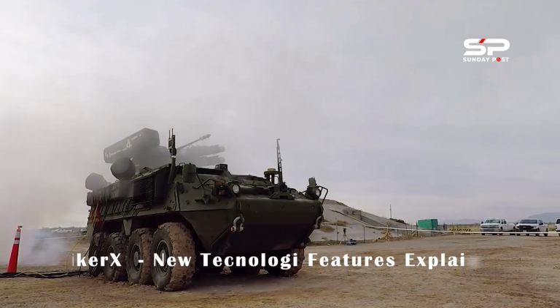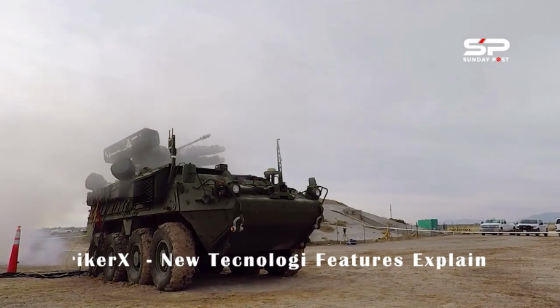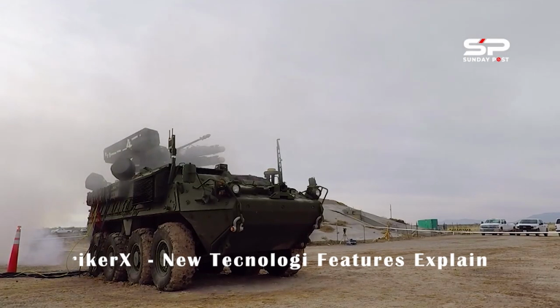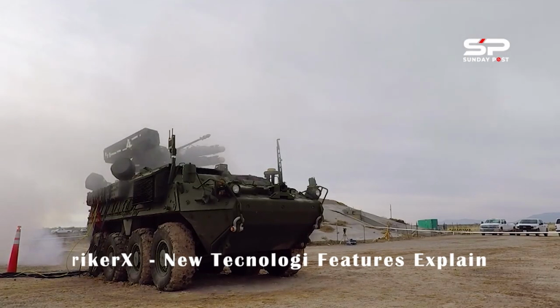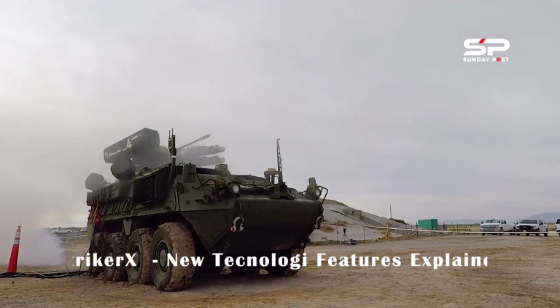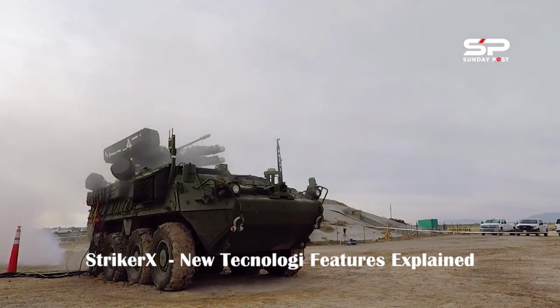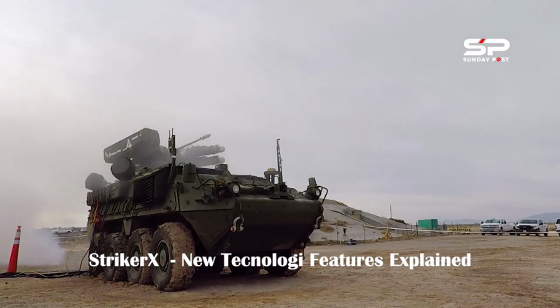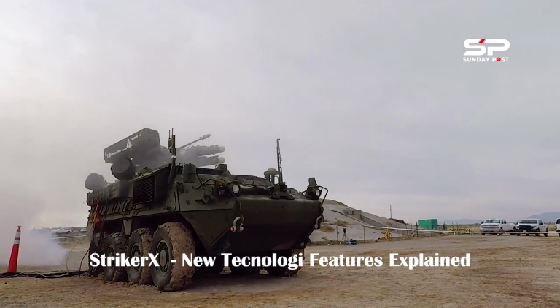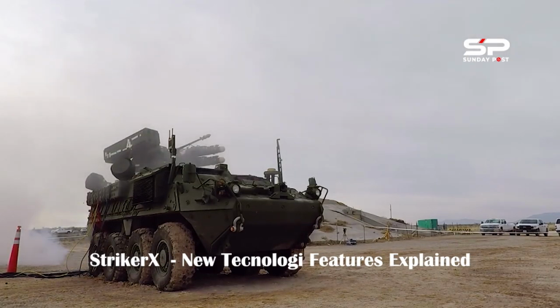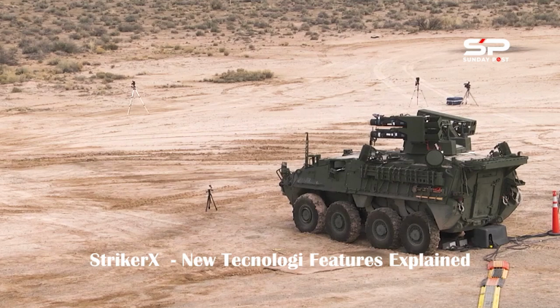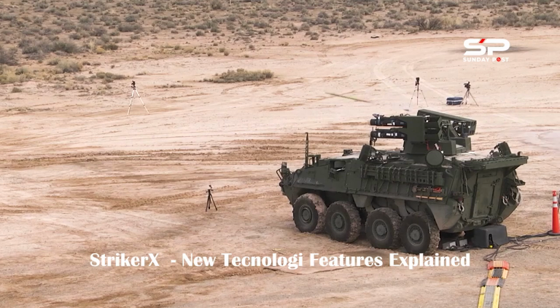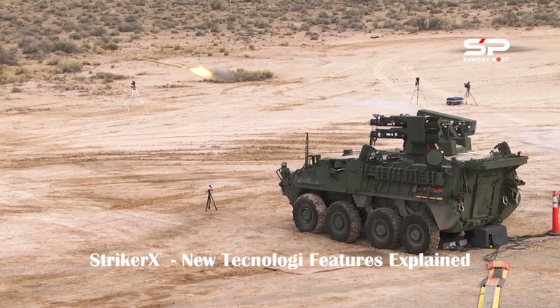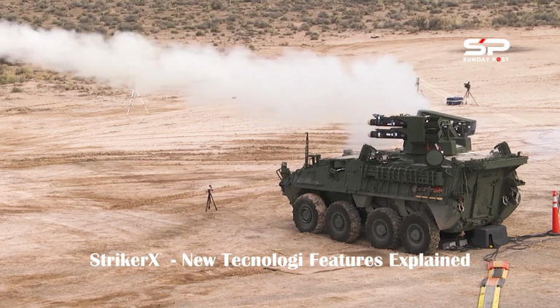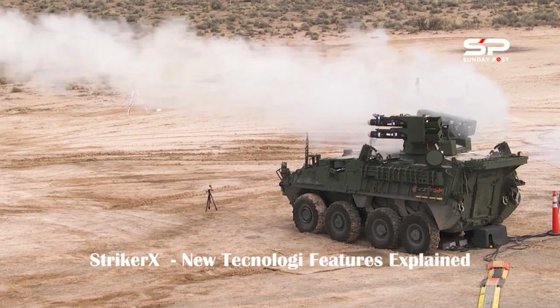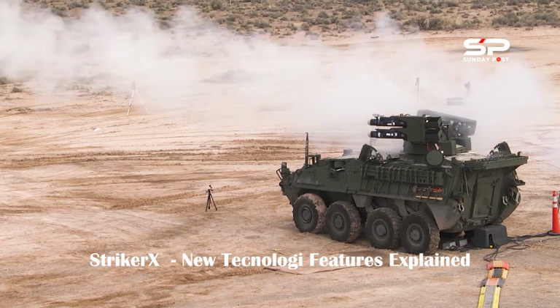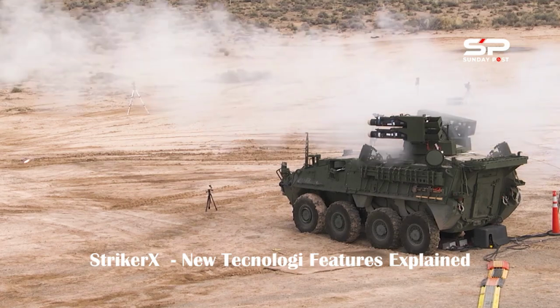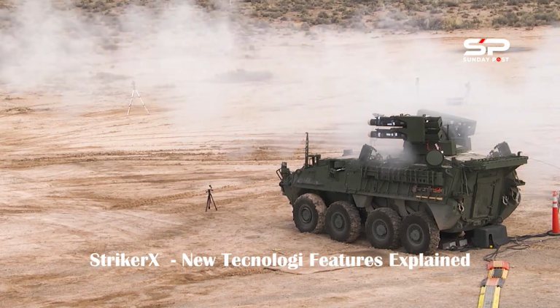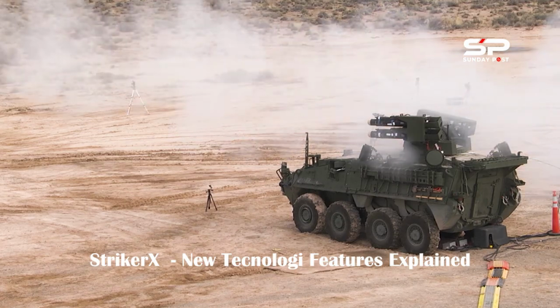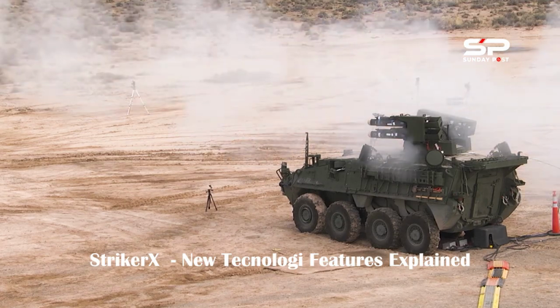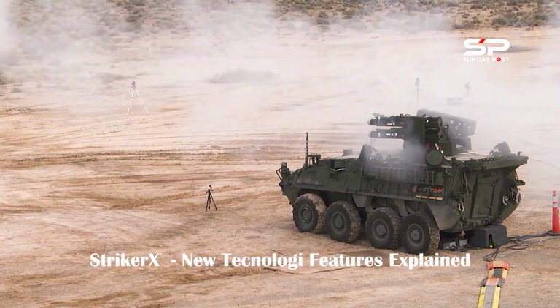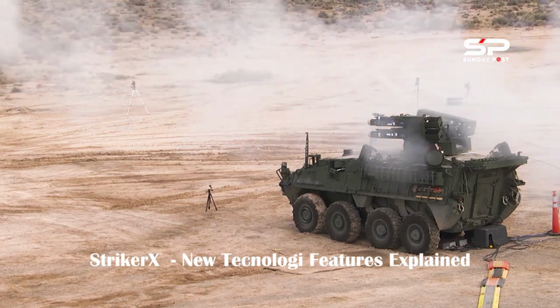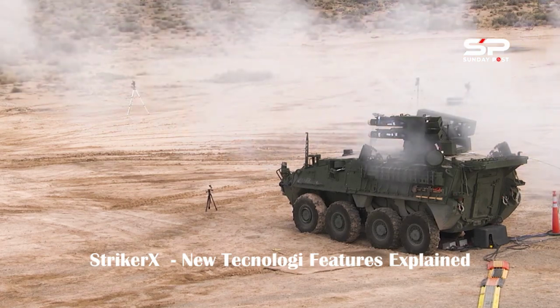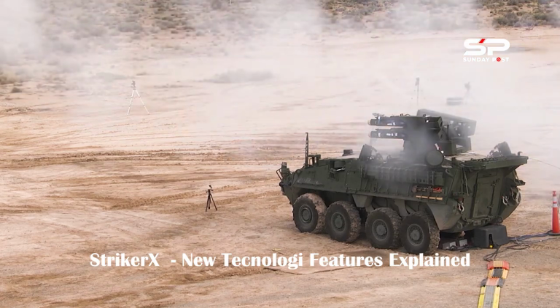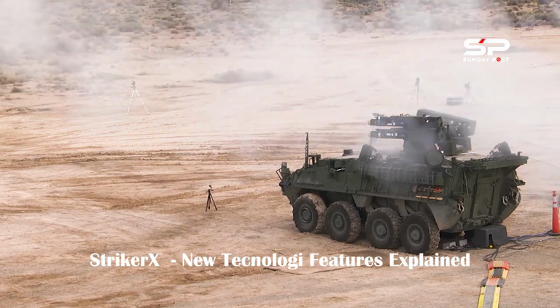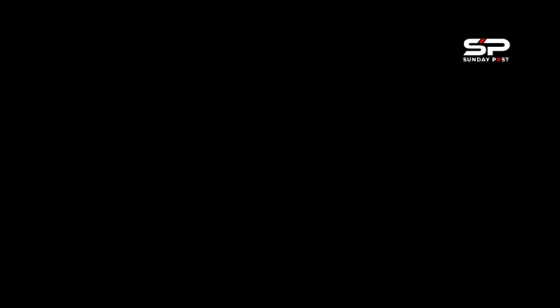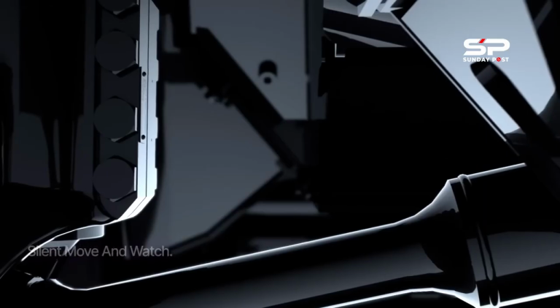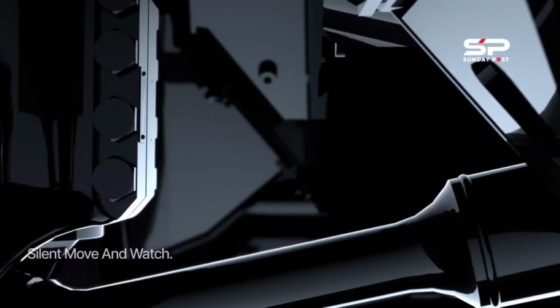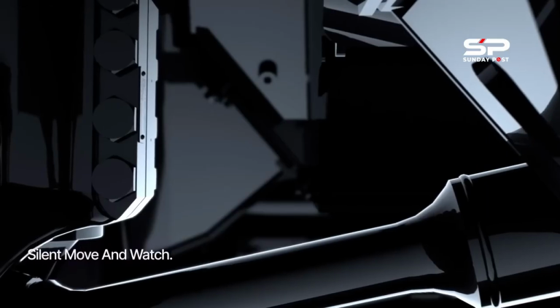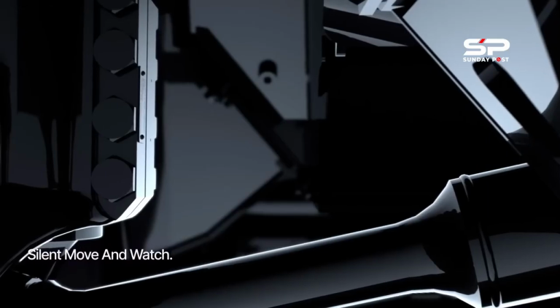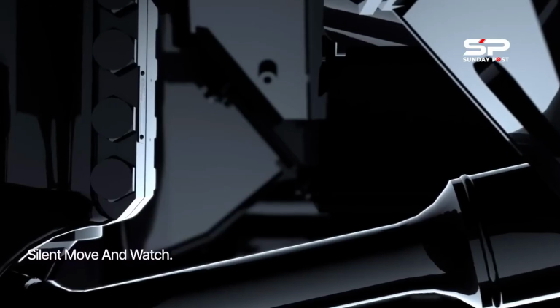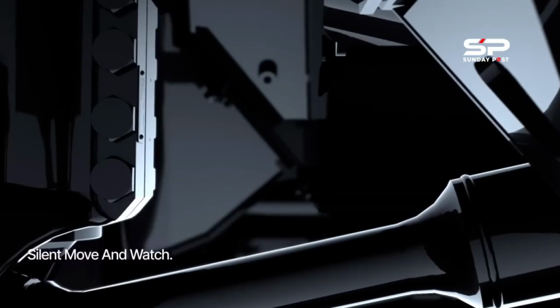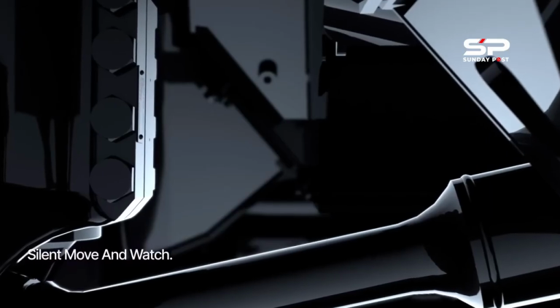Here are some of the latest Stryker X features: Silent Move and Wax.